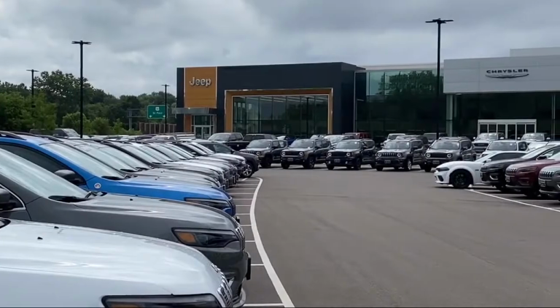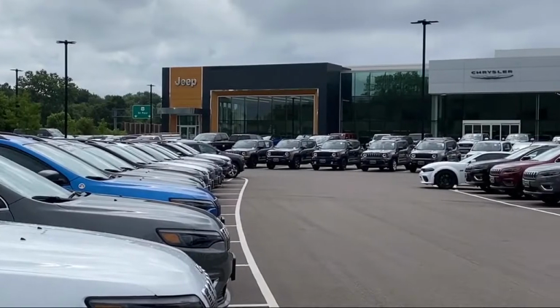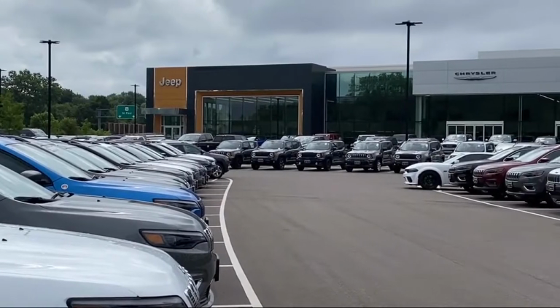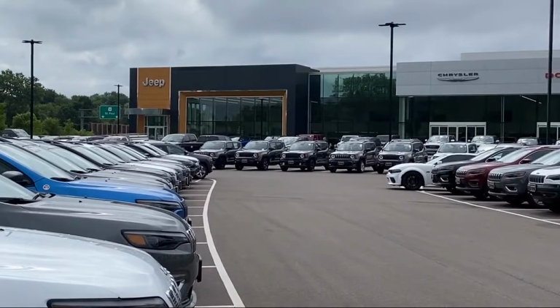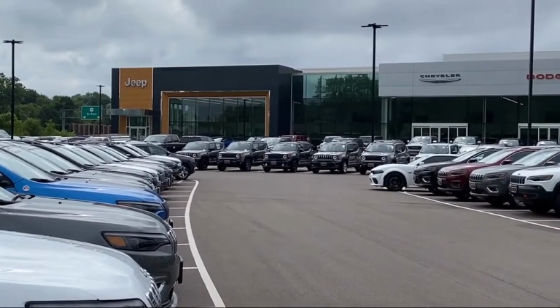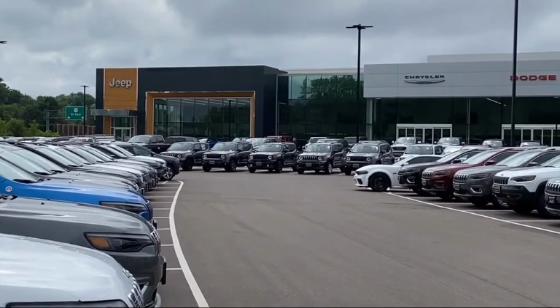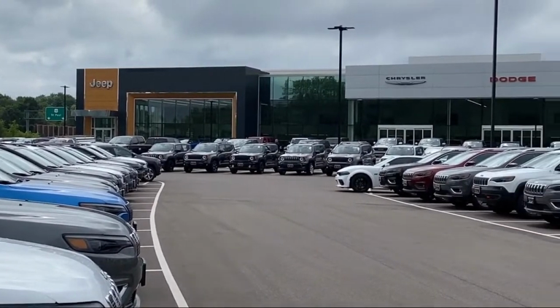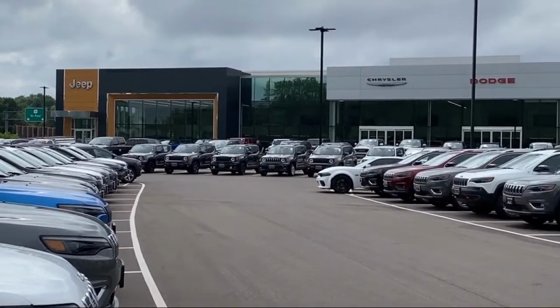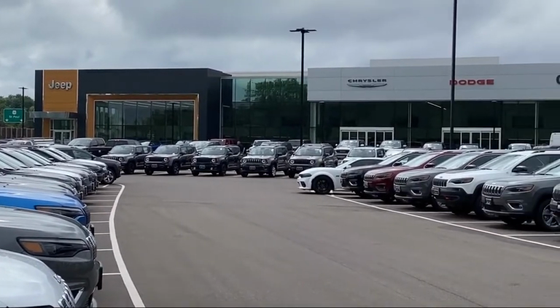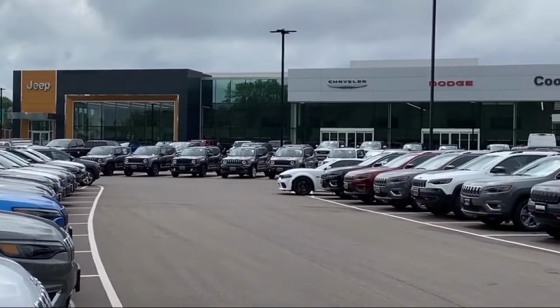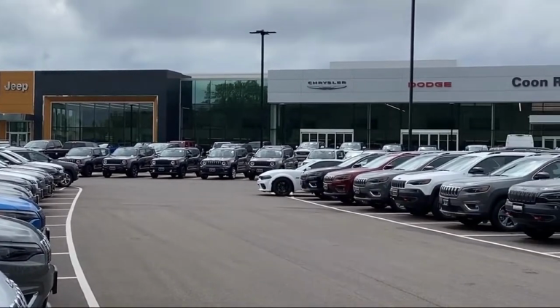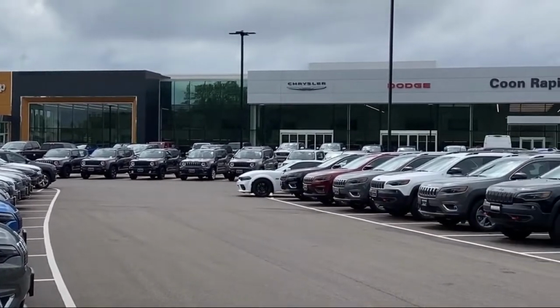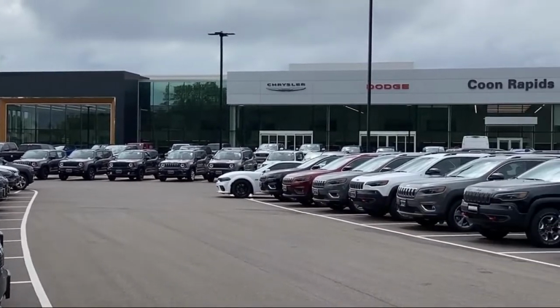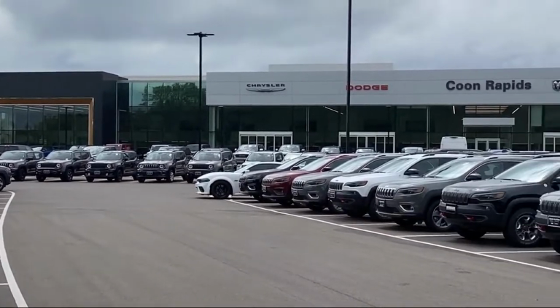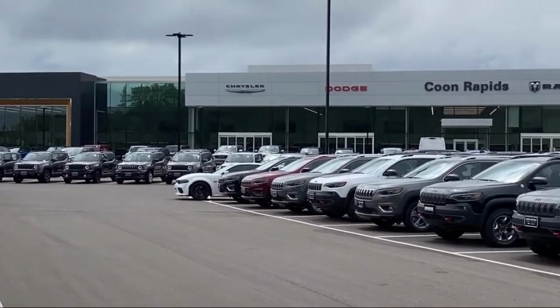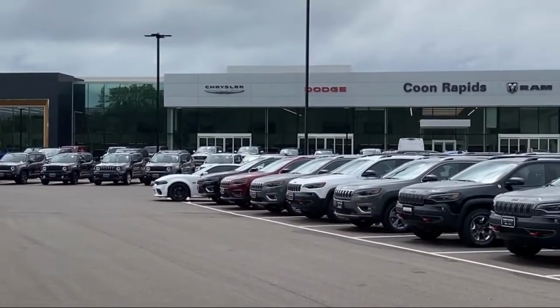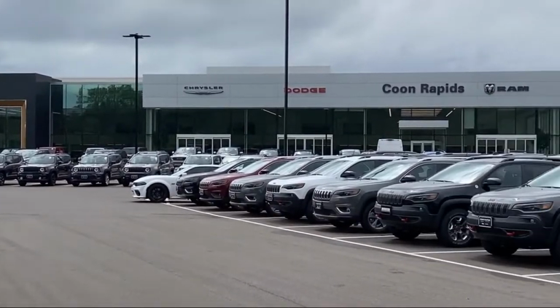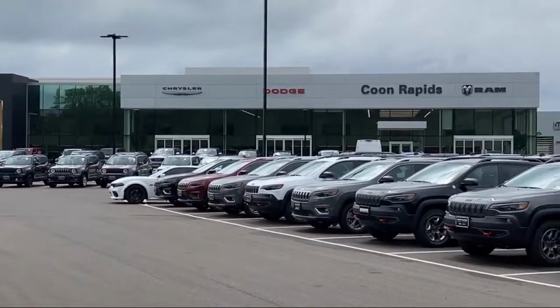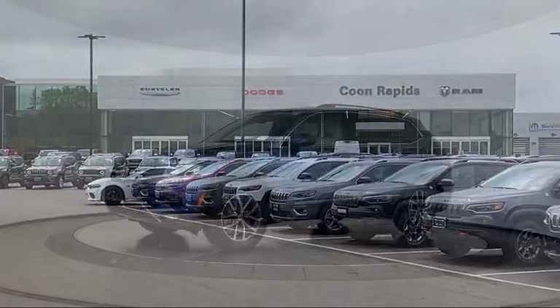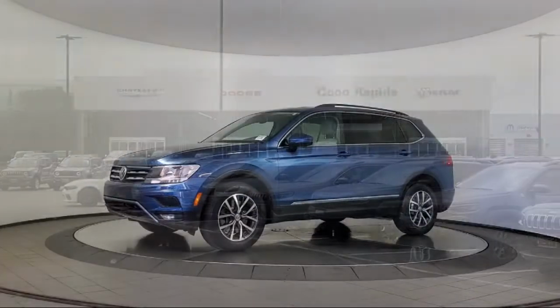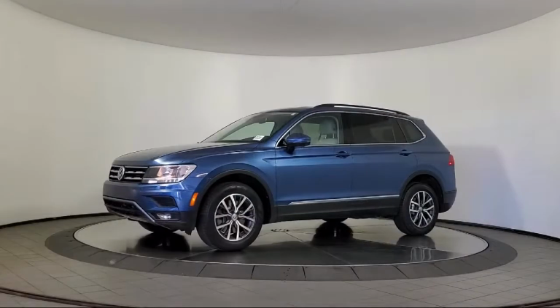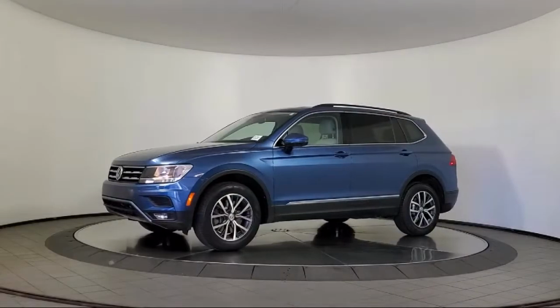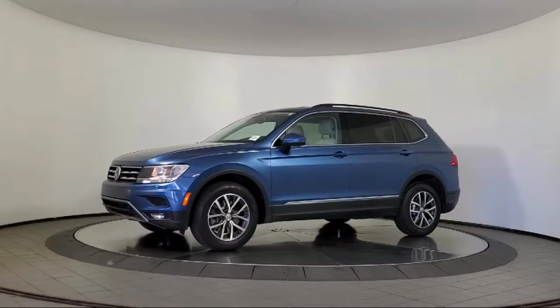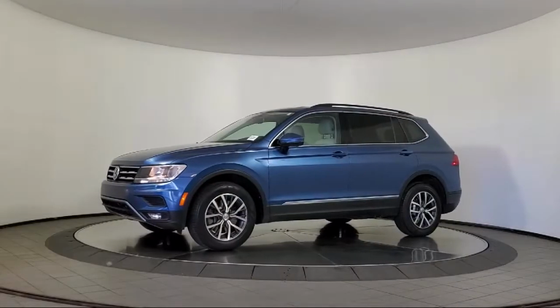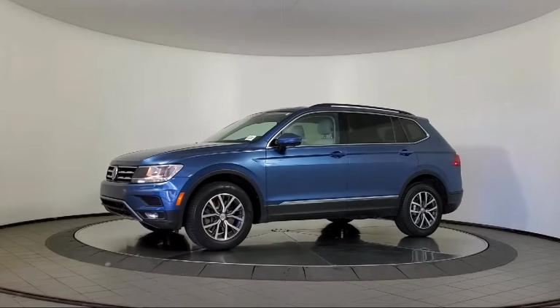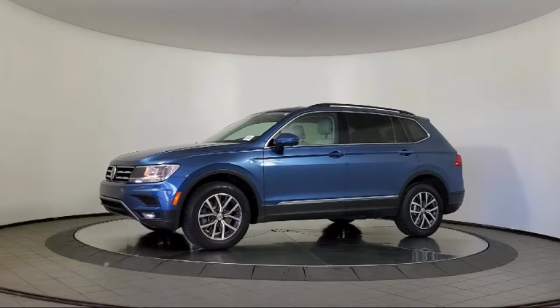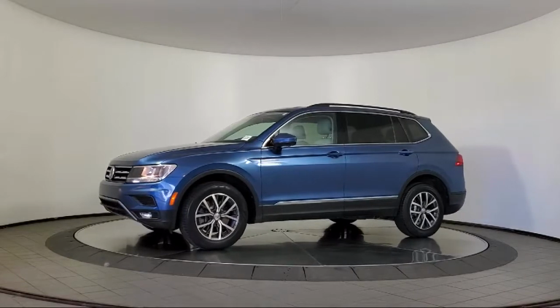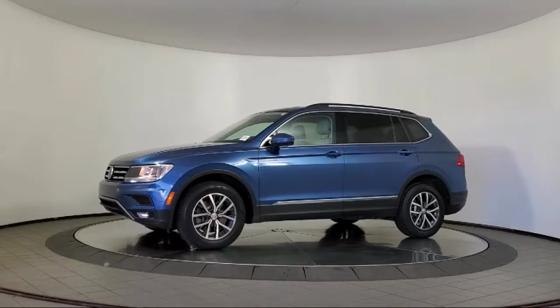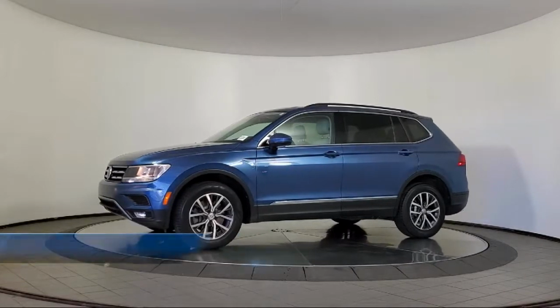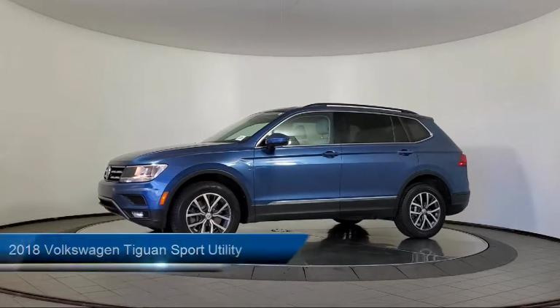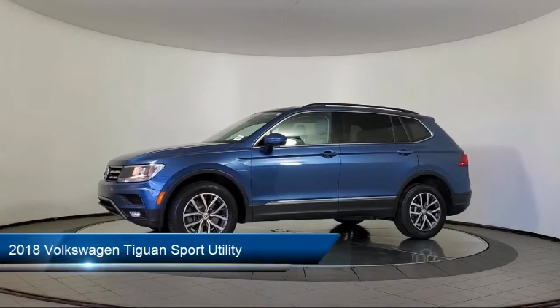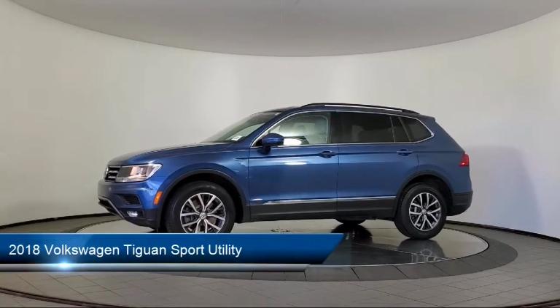Welcome to Kuhn Rapids Chrysler Dodge Jeep Ram. Here's a look at another one of our great vehicles in inventory.